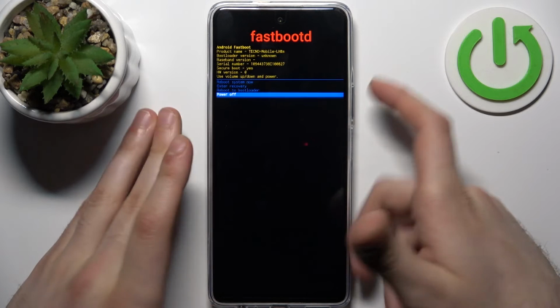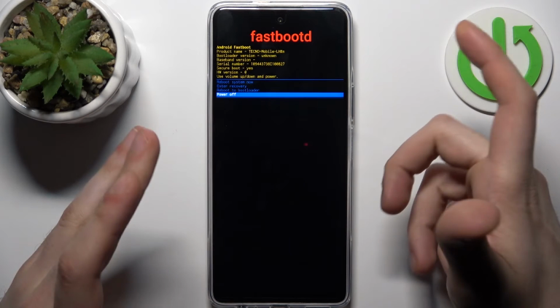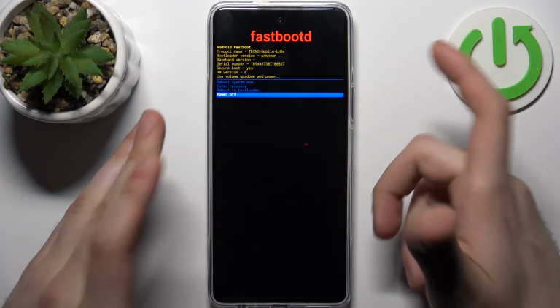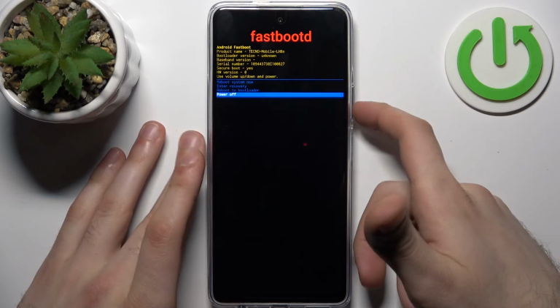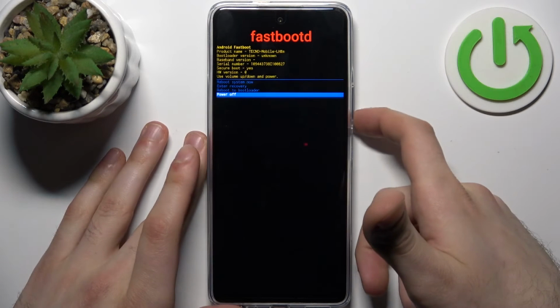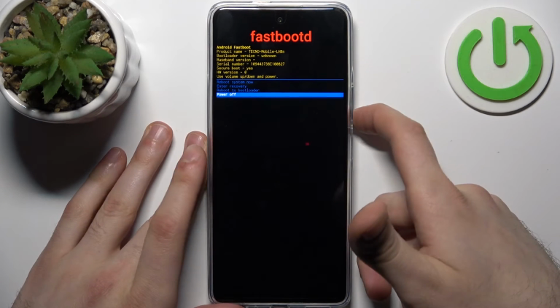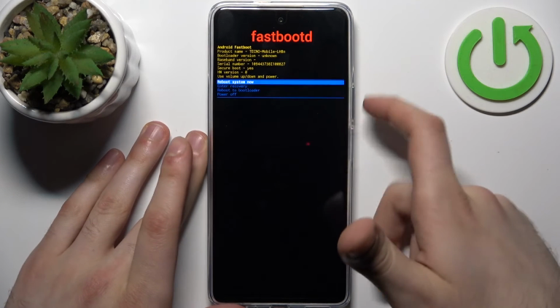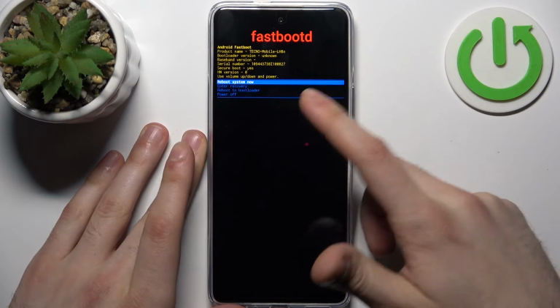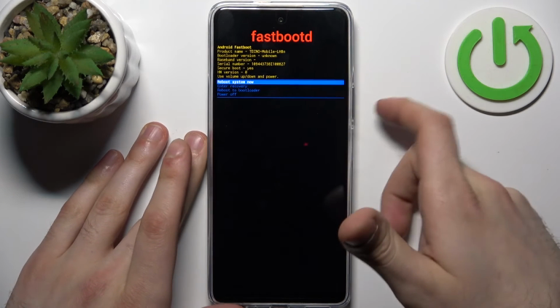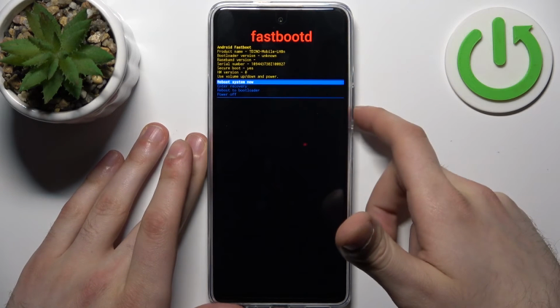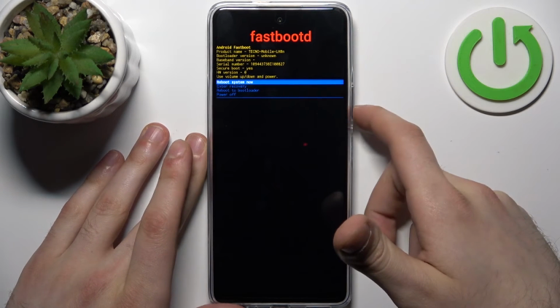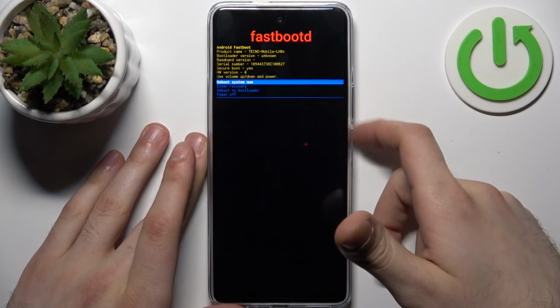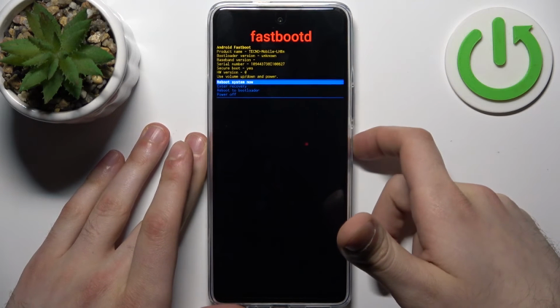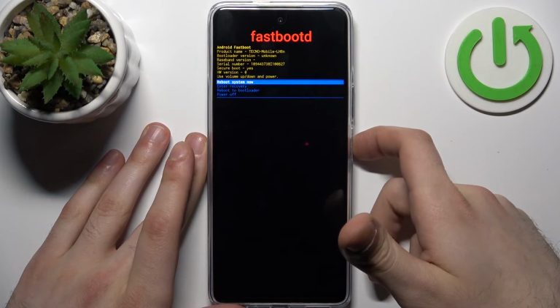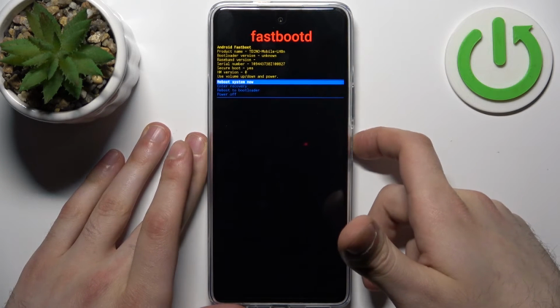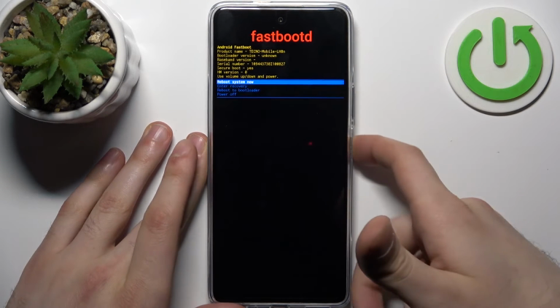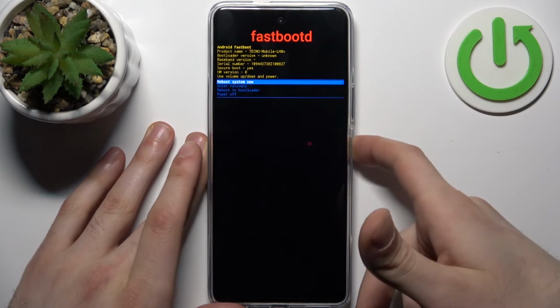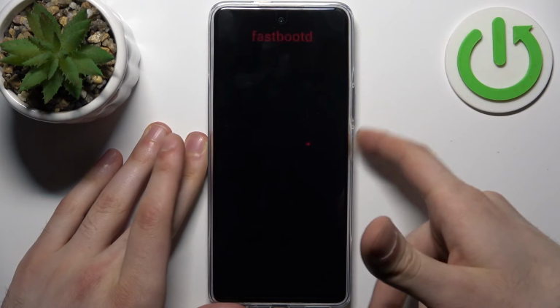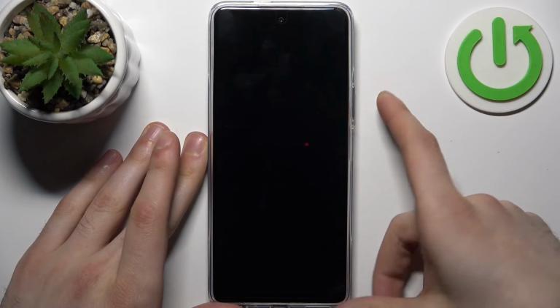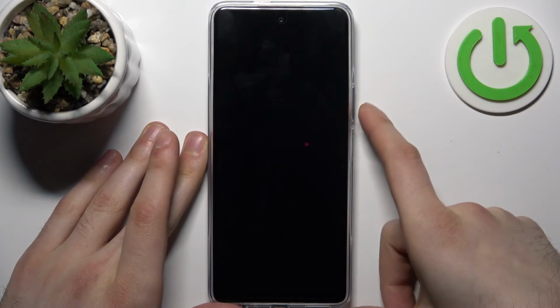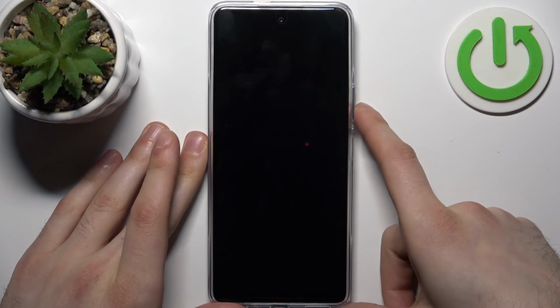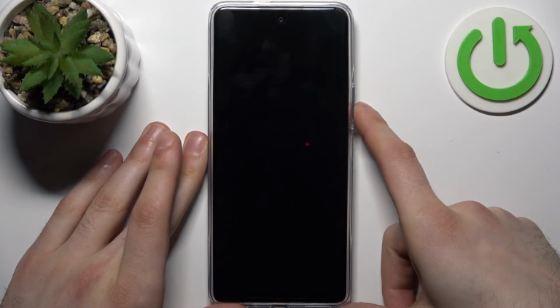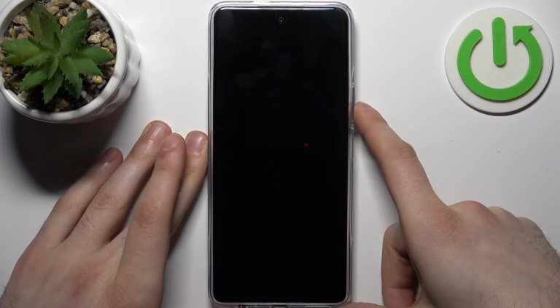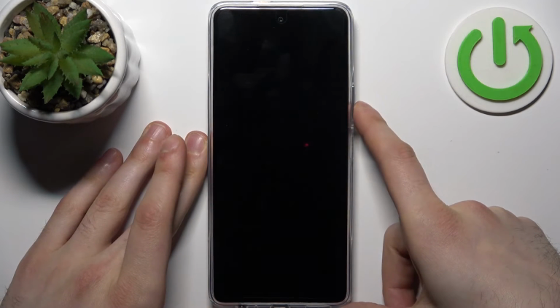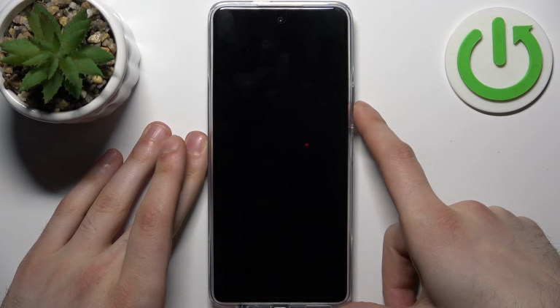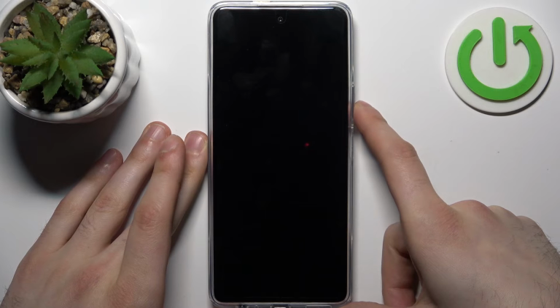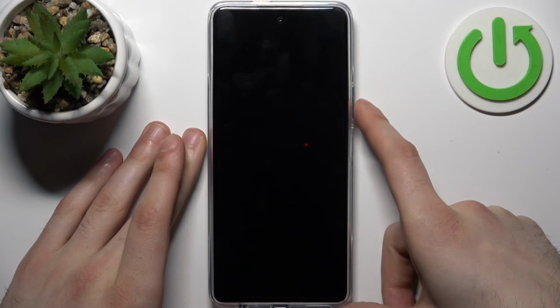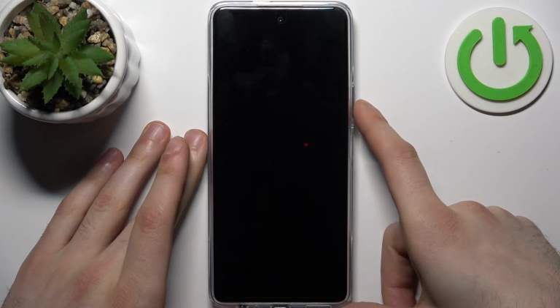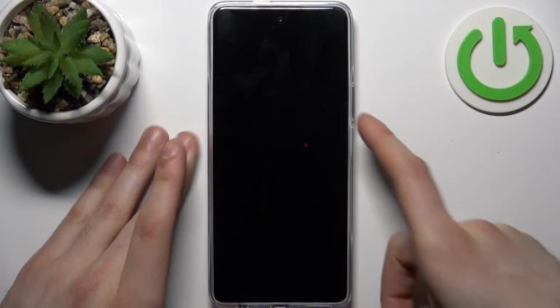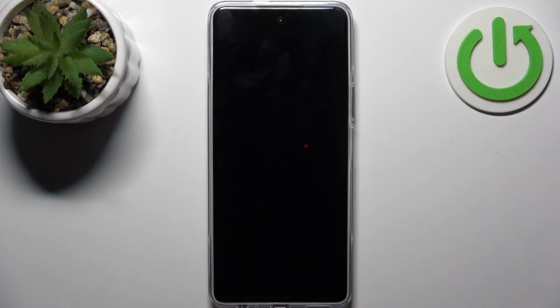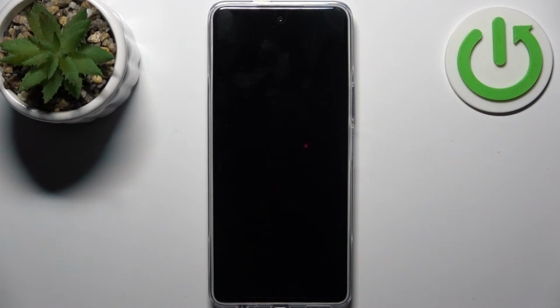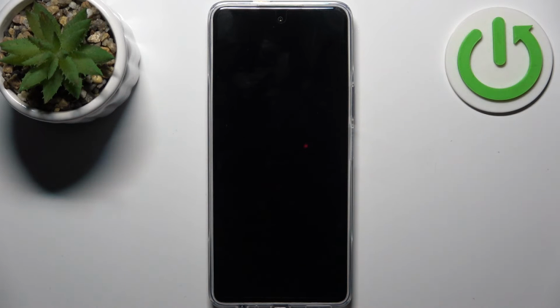If you want to quit this mode, just select the first option — reboot system now — and the device will be restarted as usual.